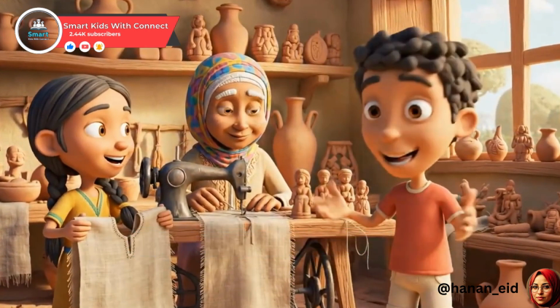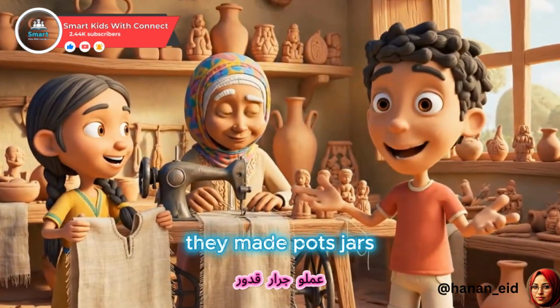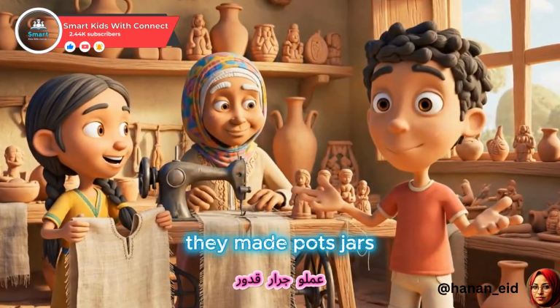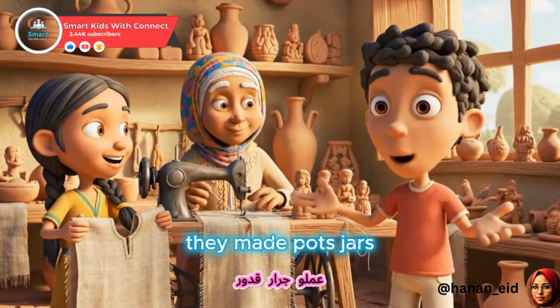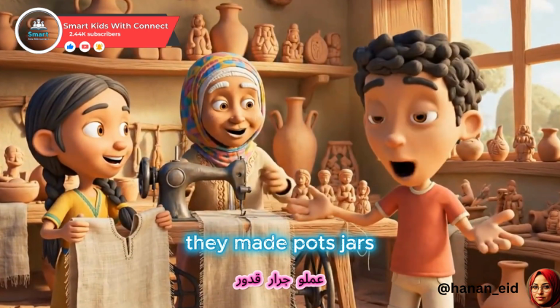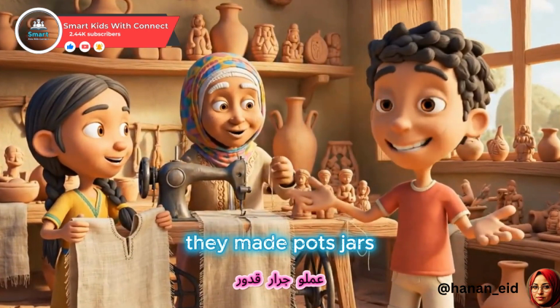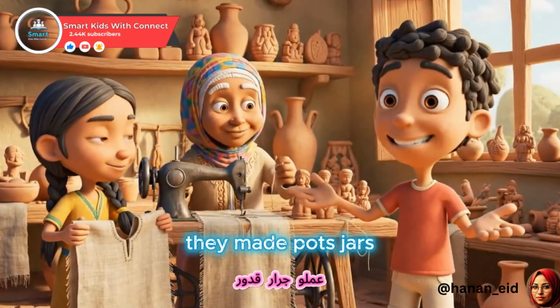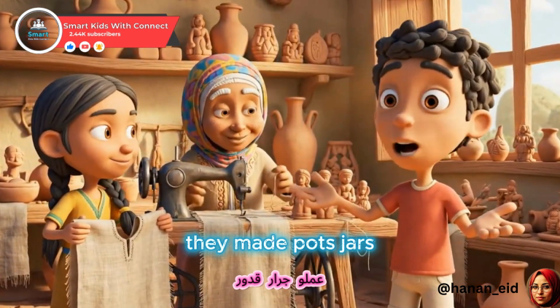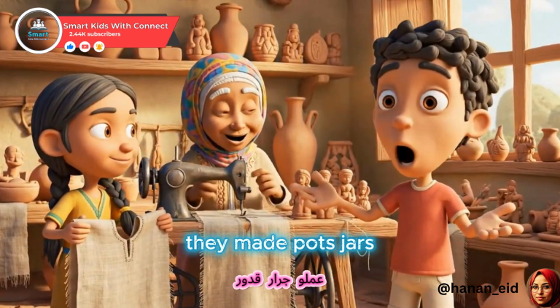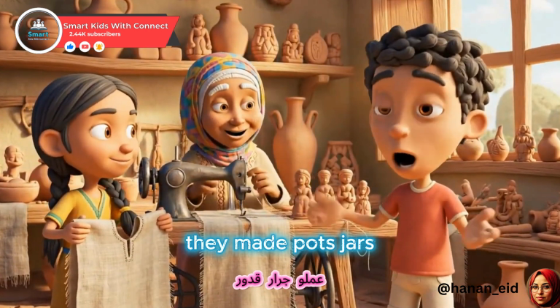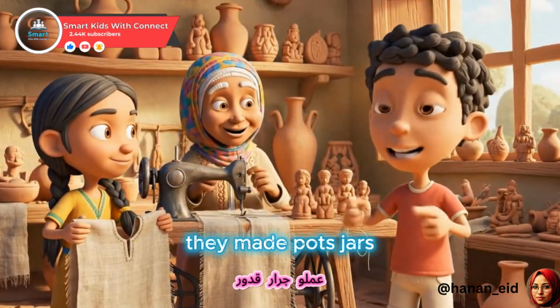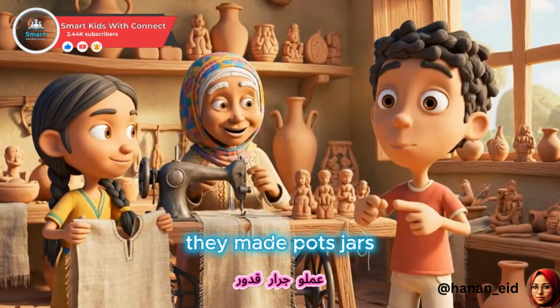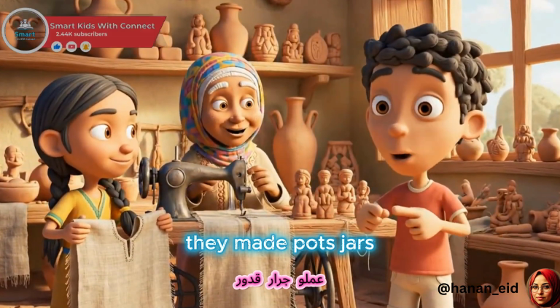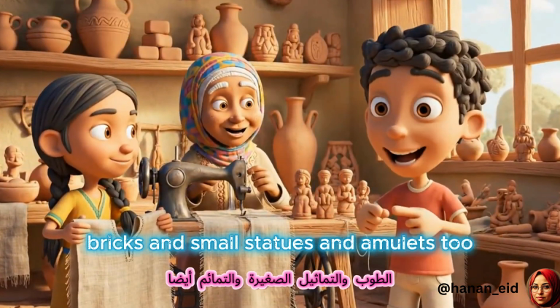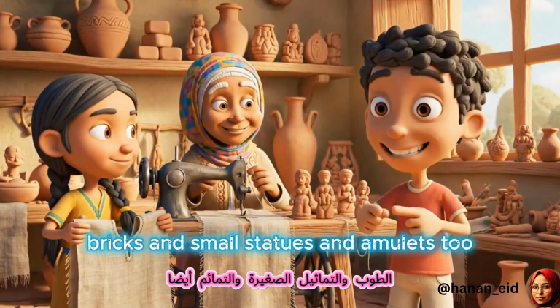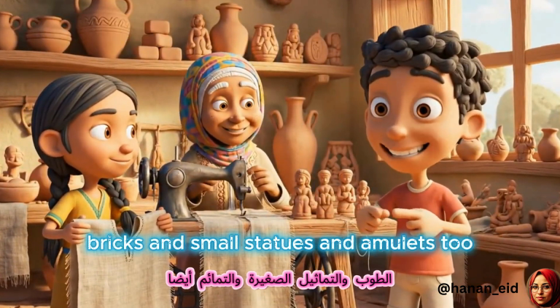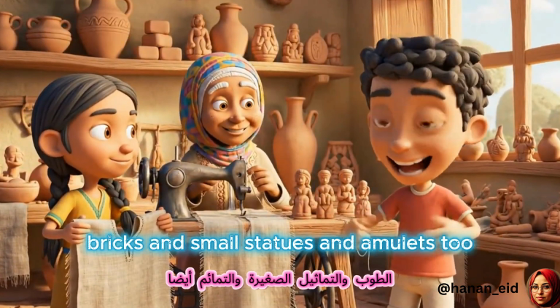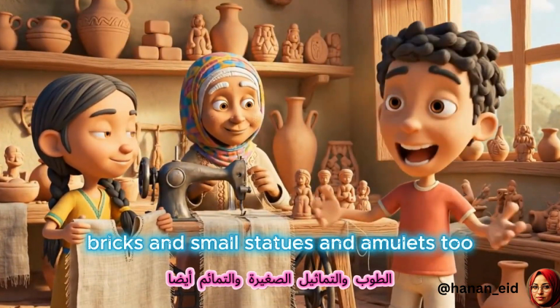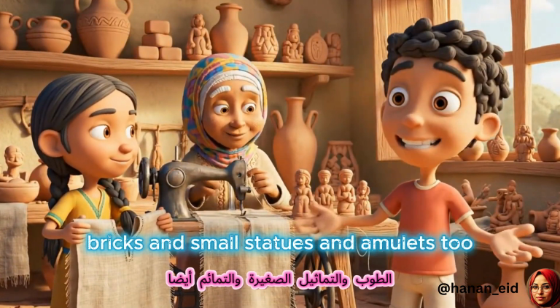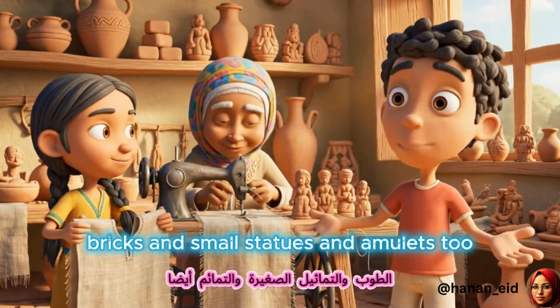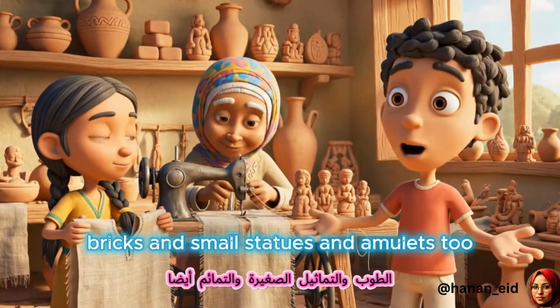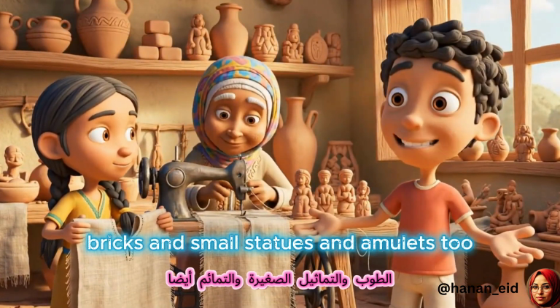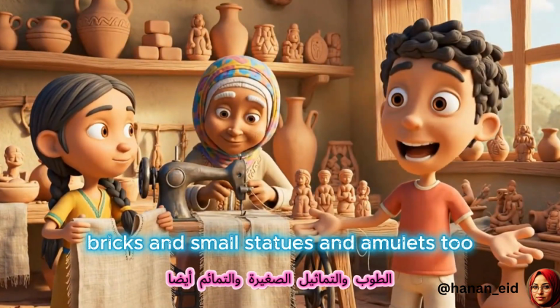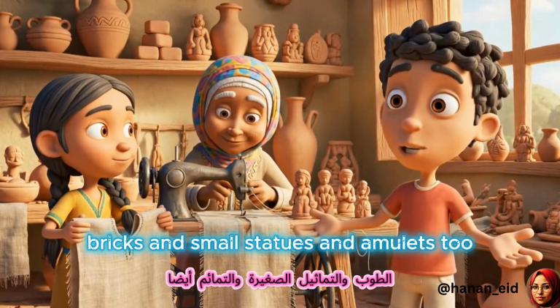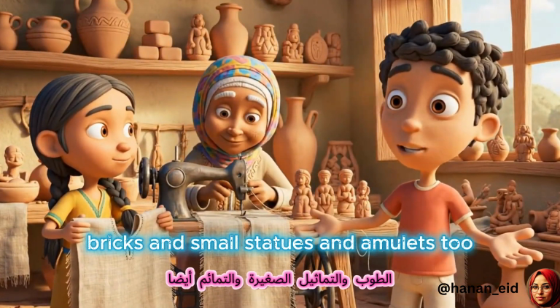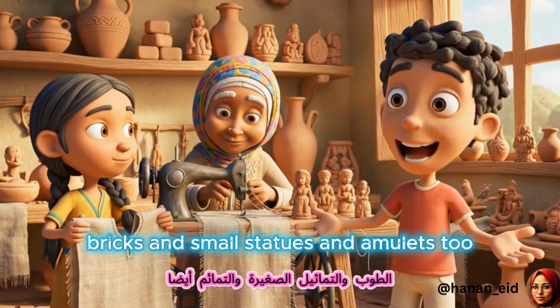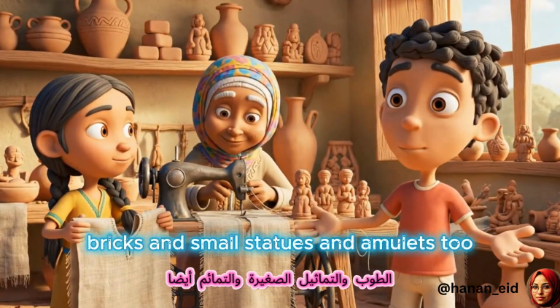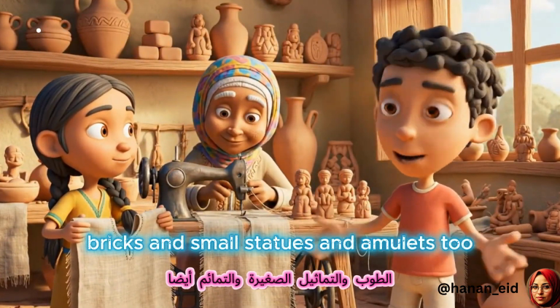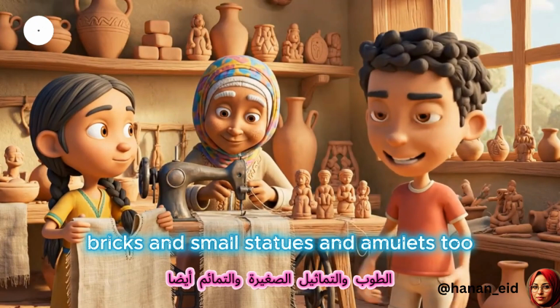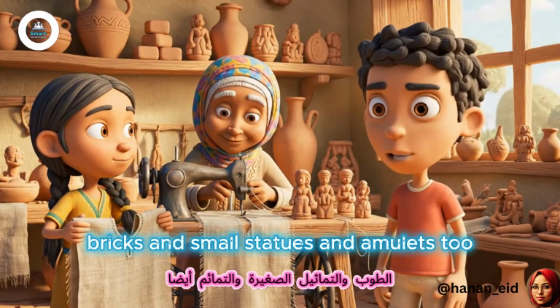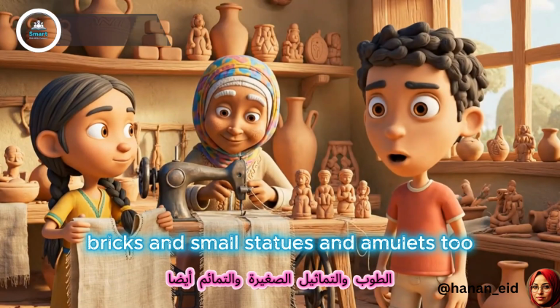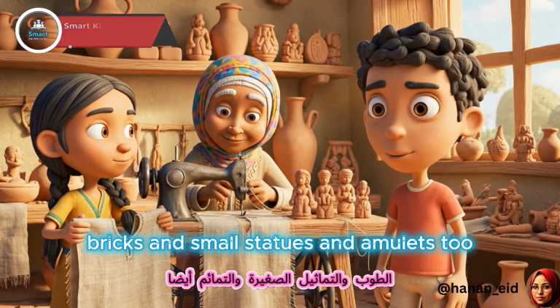Clay is another interesting one. They made pots, jars, bricks, and small statues and amulets, too.